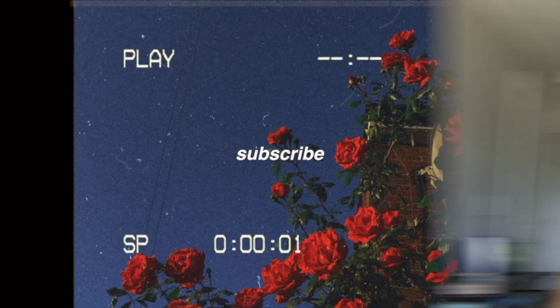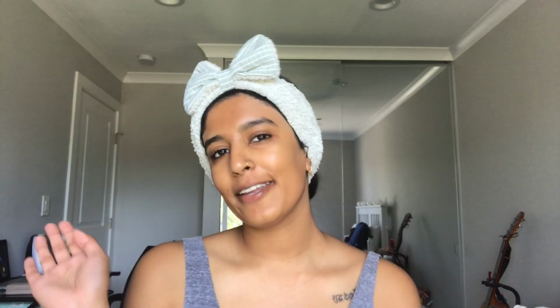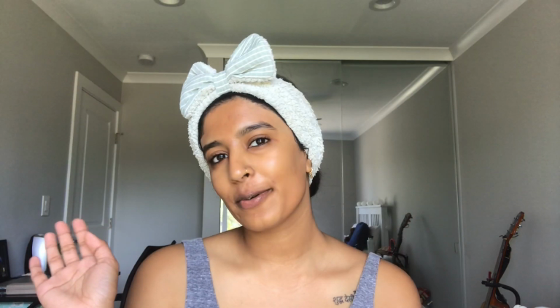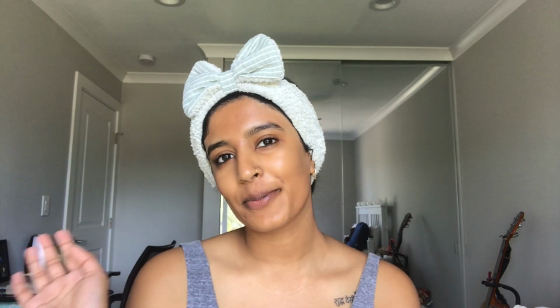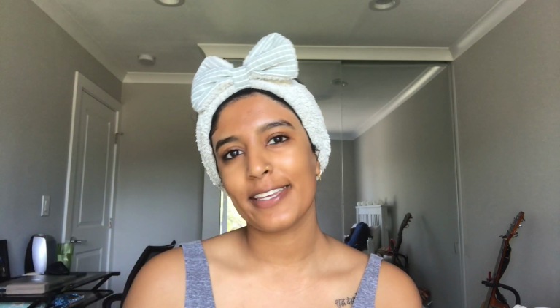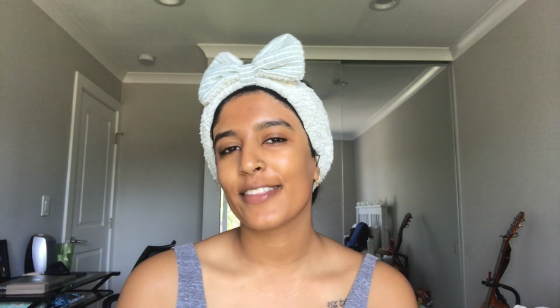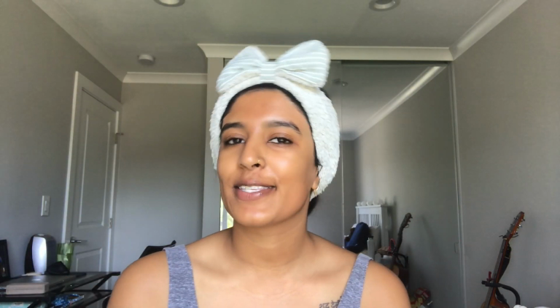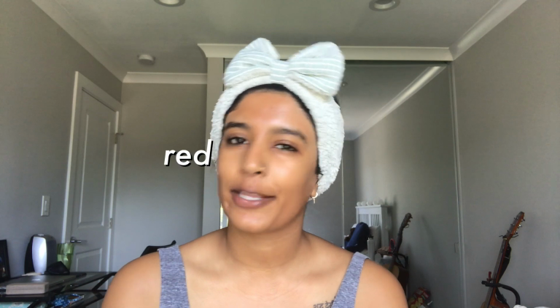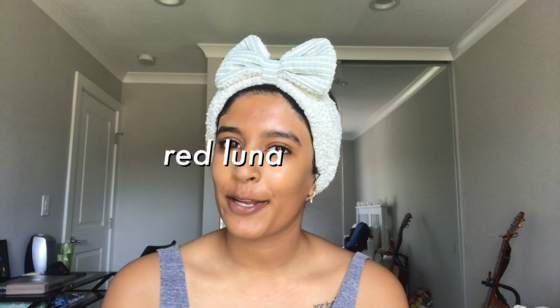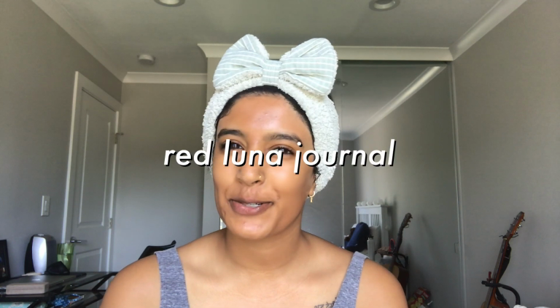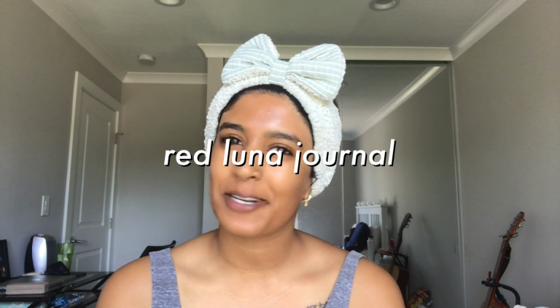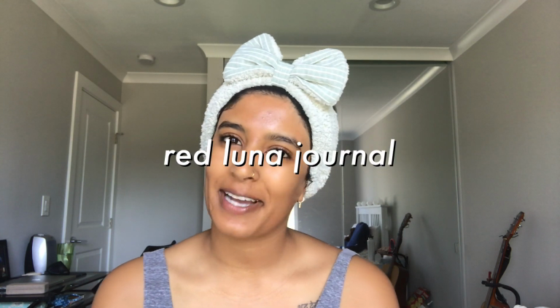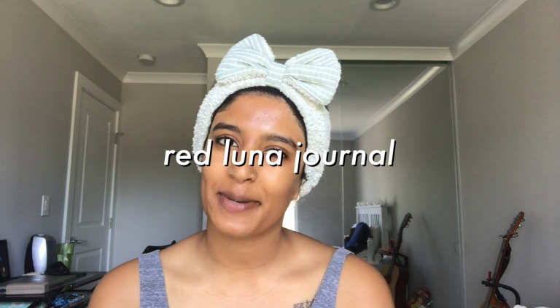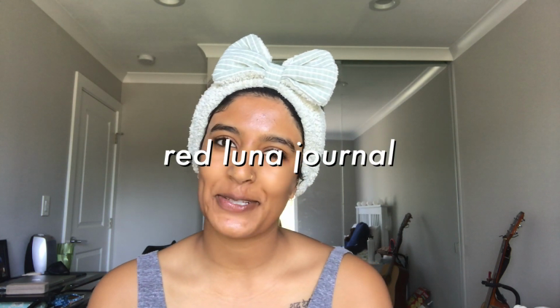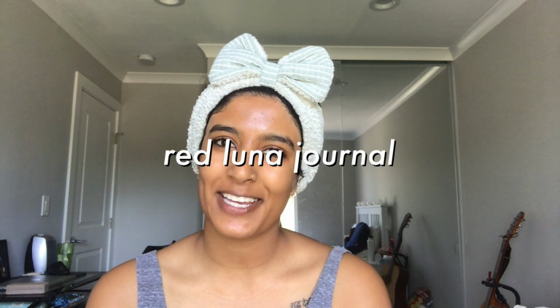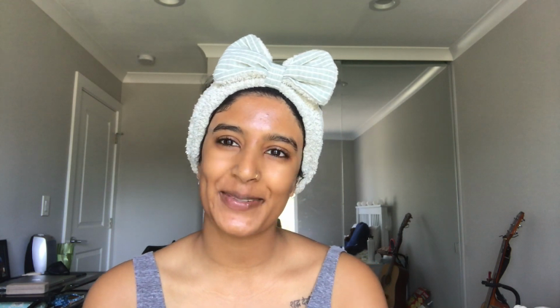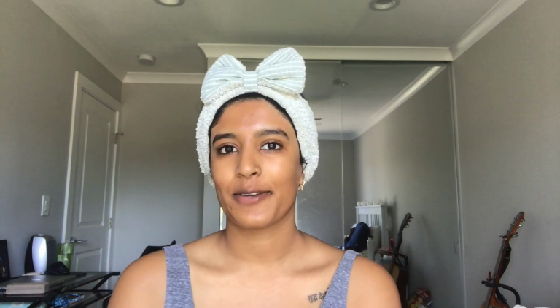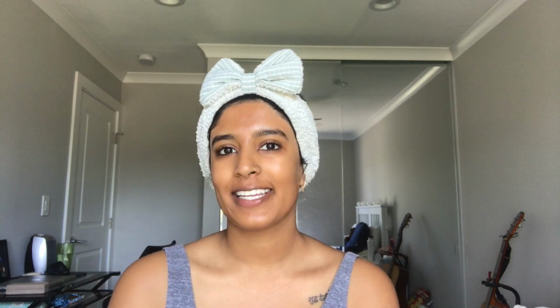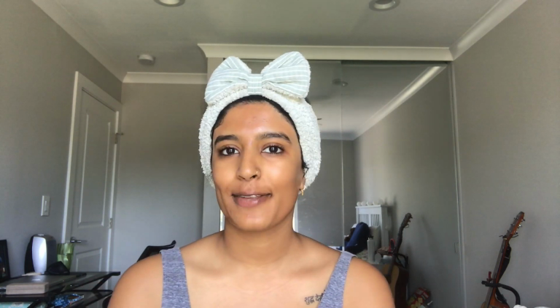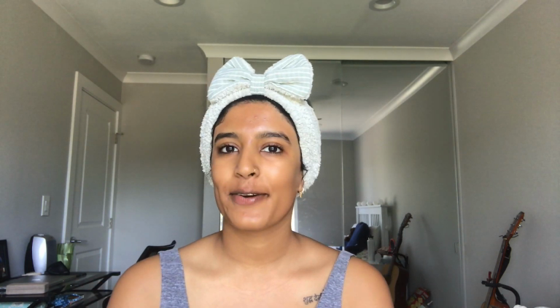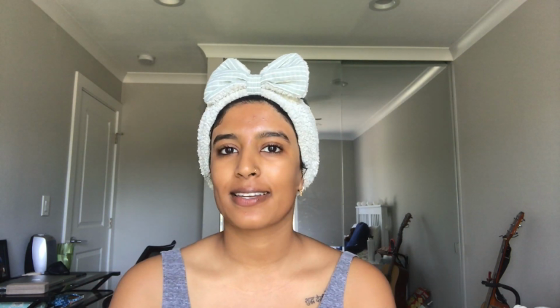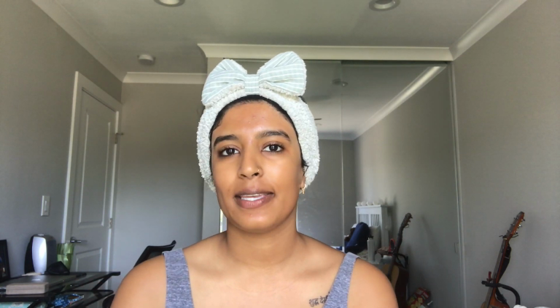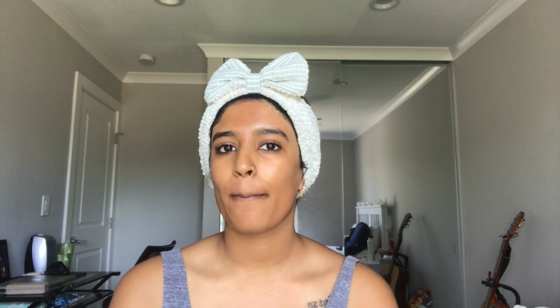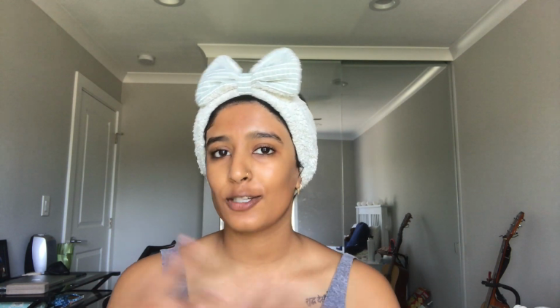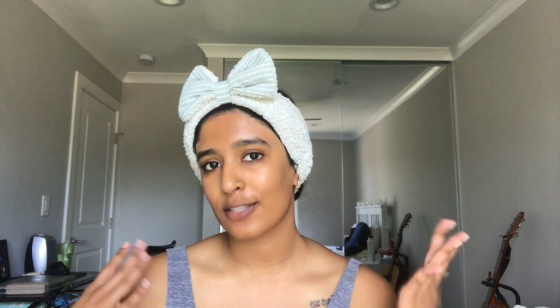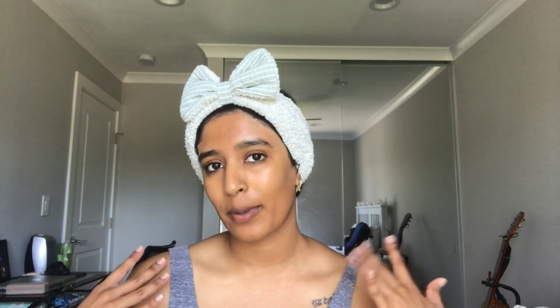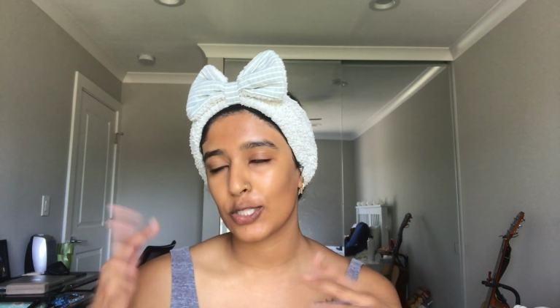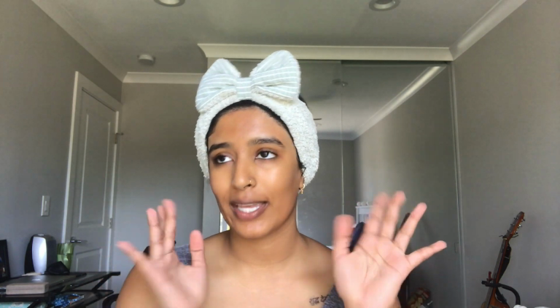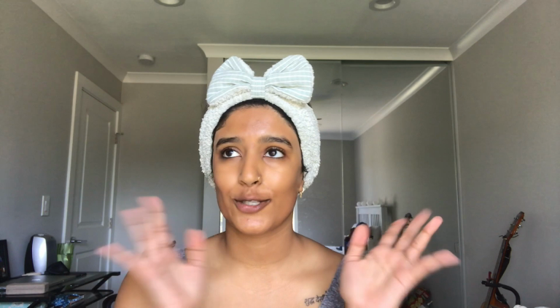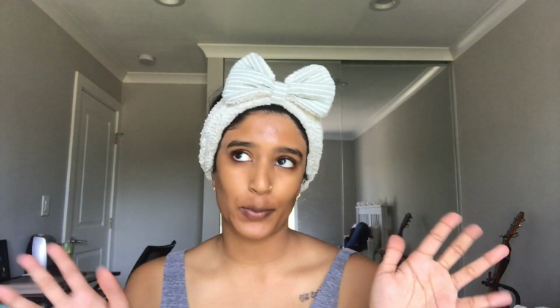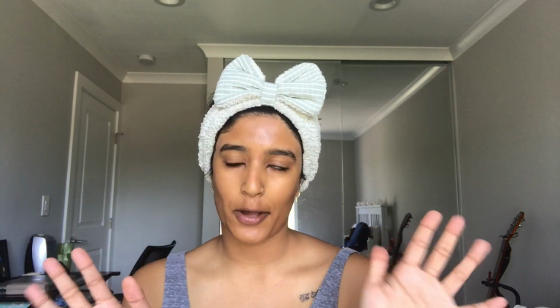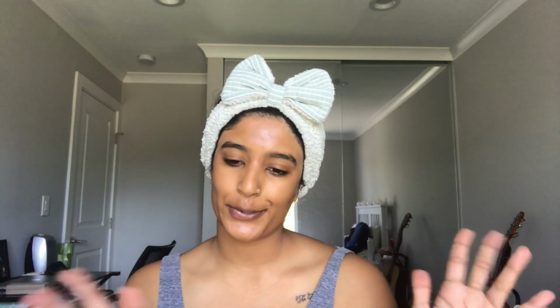Hey everyone, Nirmit here. This is Brad Luna Journal. Welcome back to my YouTube channel. So today's video is going to be me transforming into a supermodel.